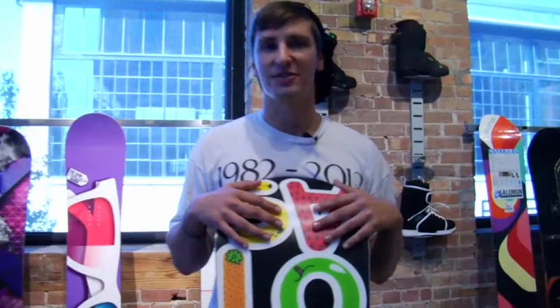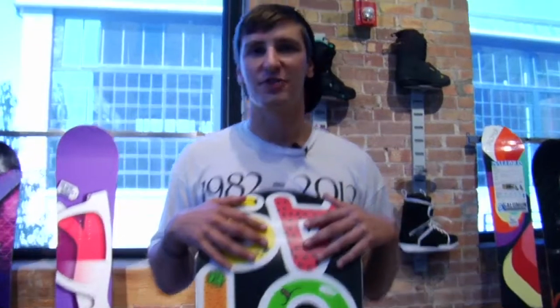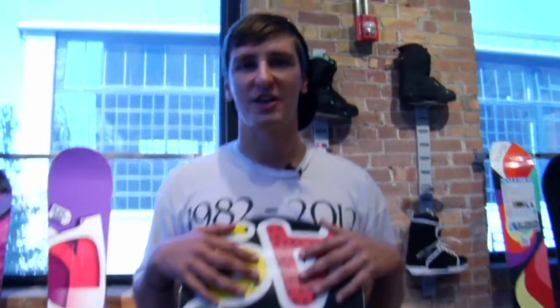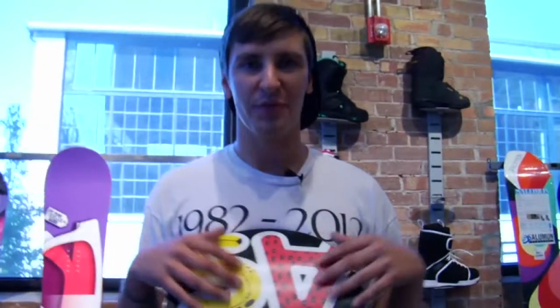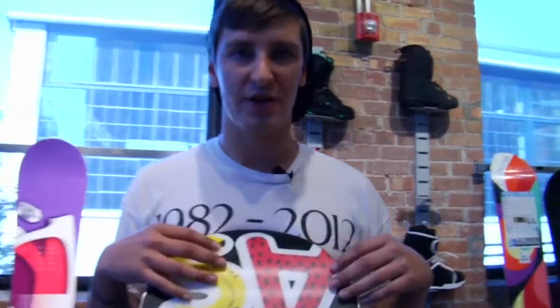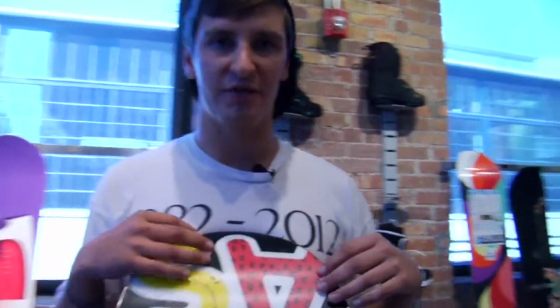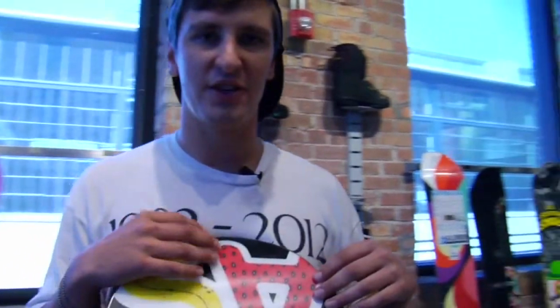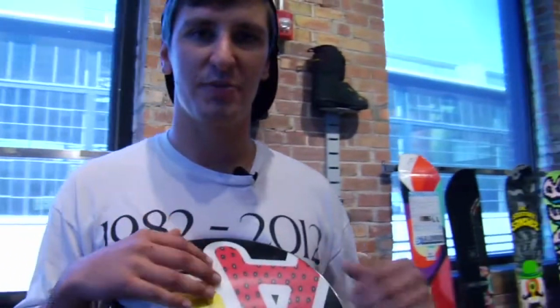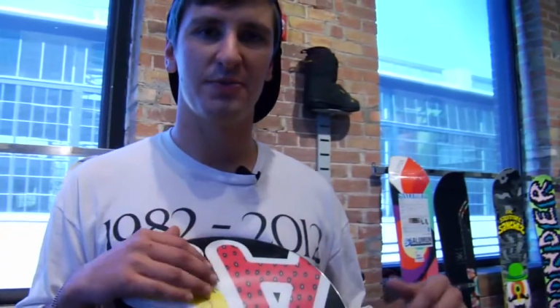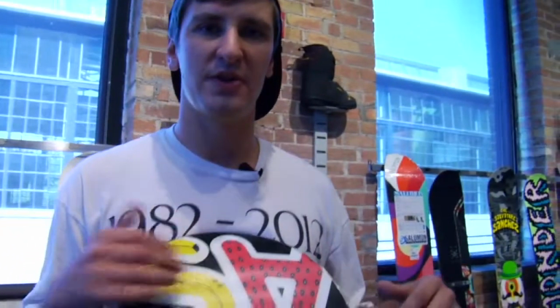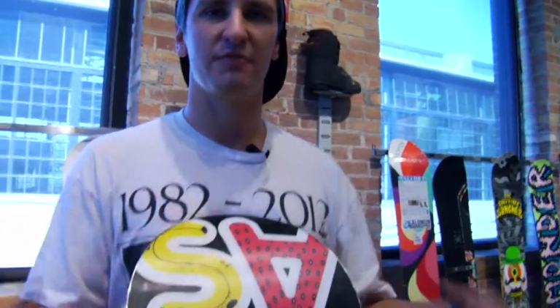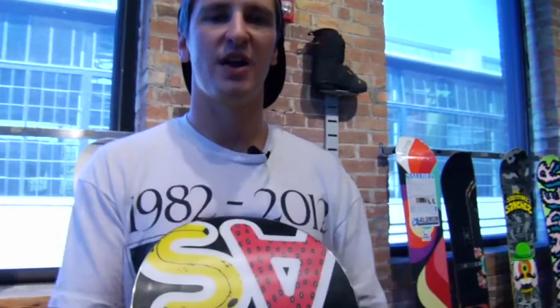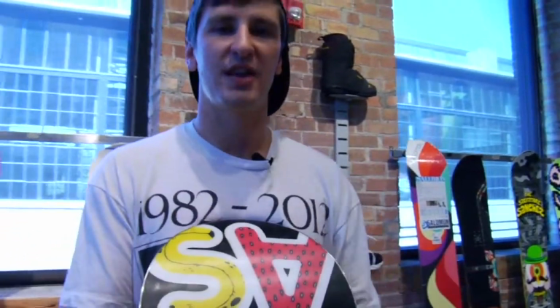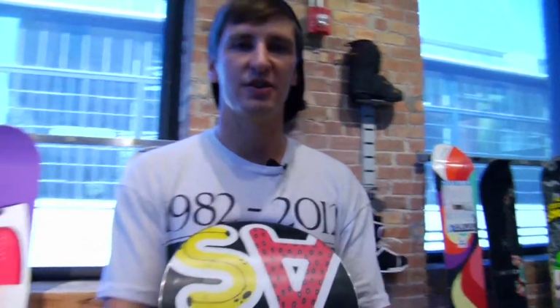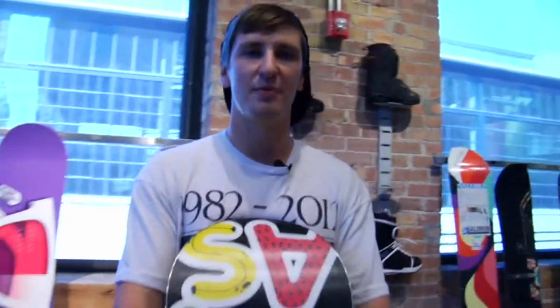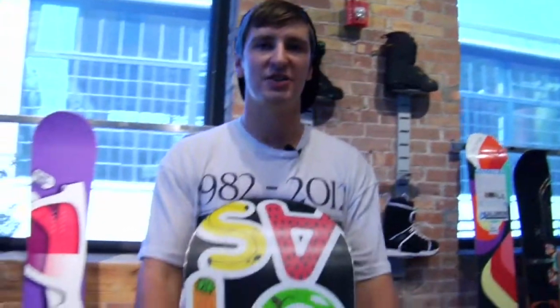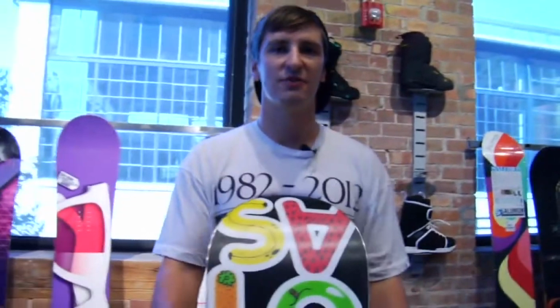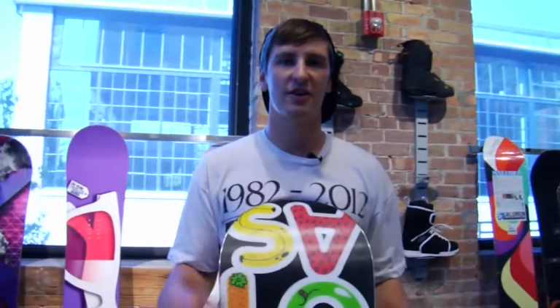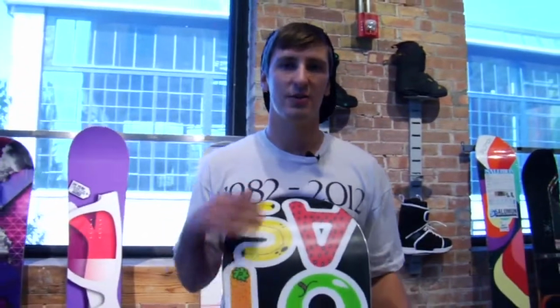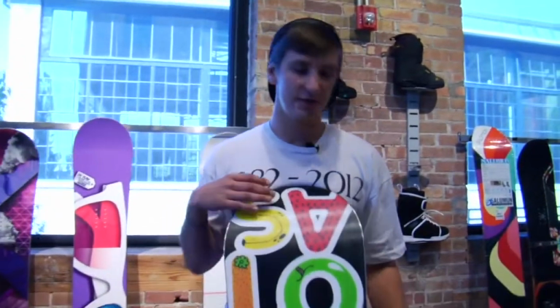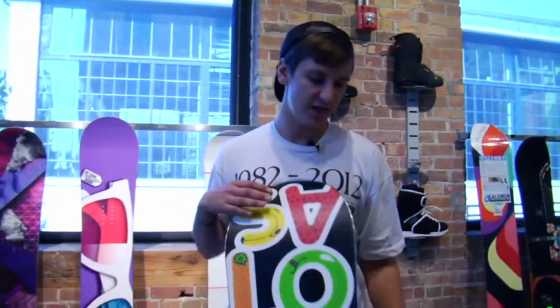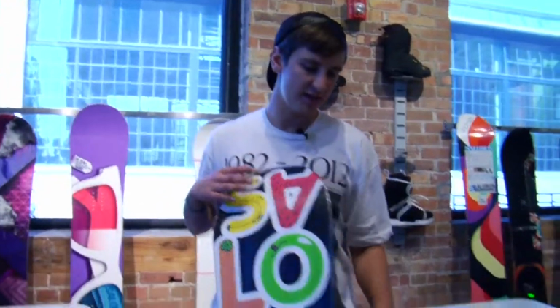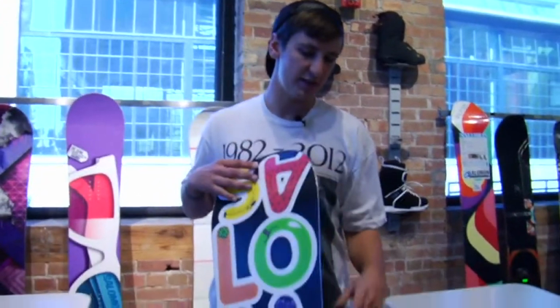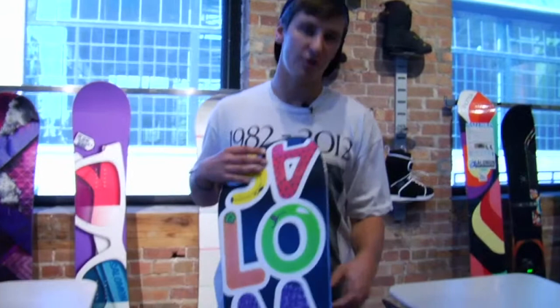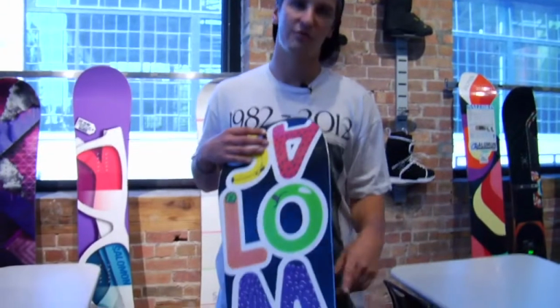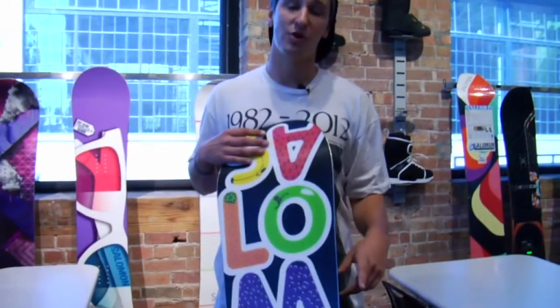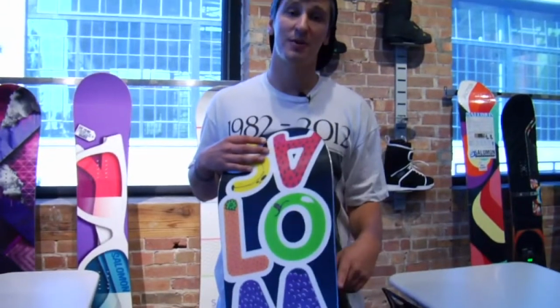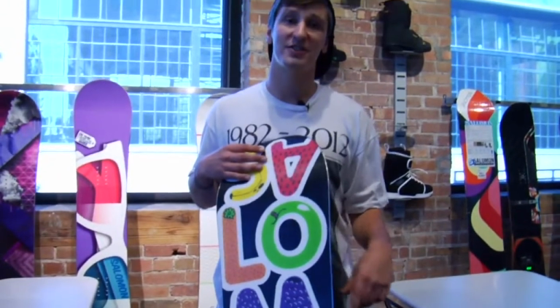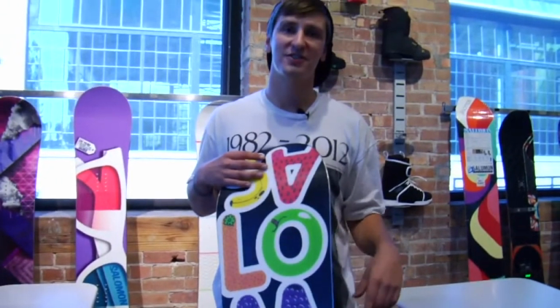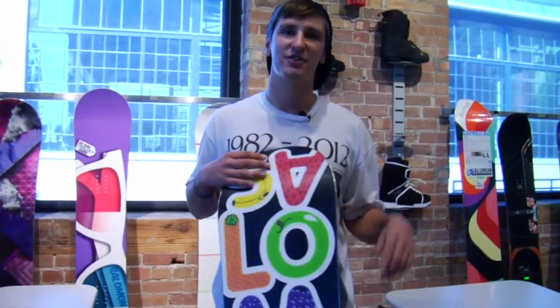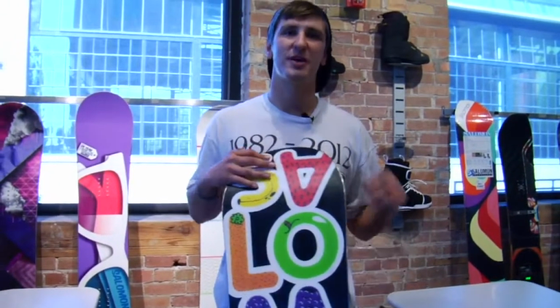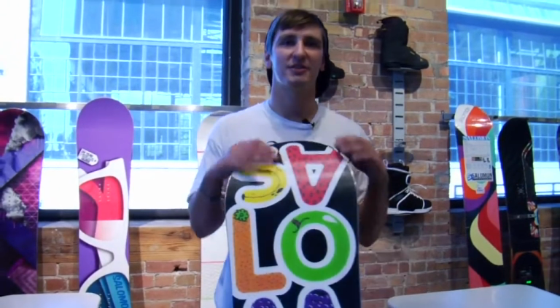Alright, this is the Drift Rocker at the $350 price point — the Rock-U-Lizer combination of Rocker and Equalizer sidecut, and Royal Rubber inserts under your bindings.